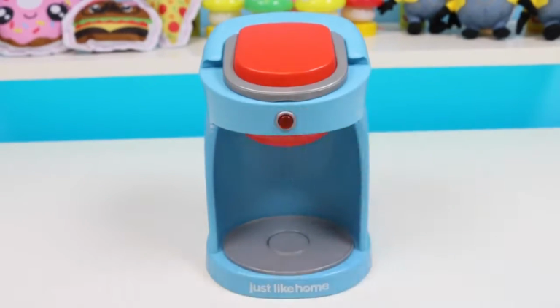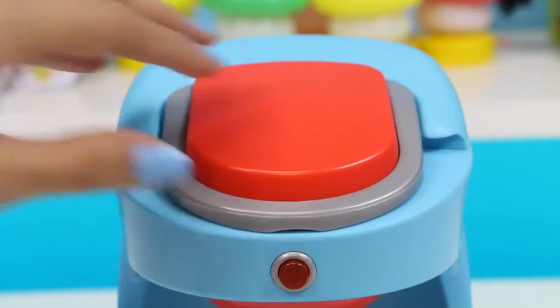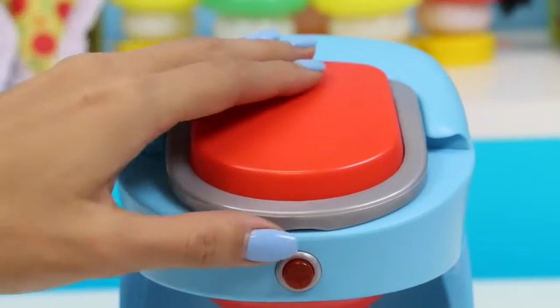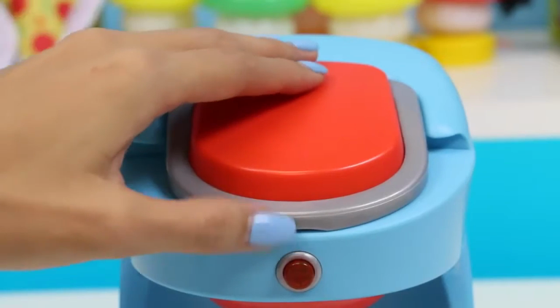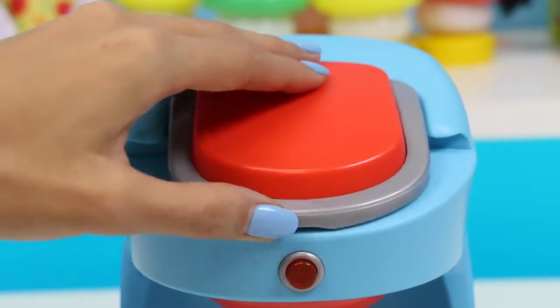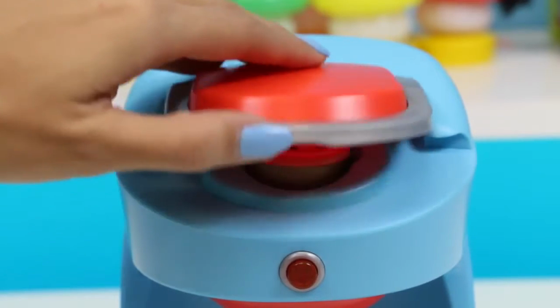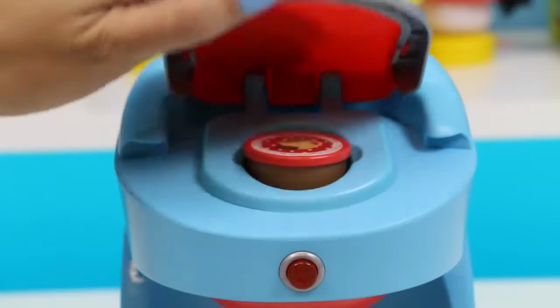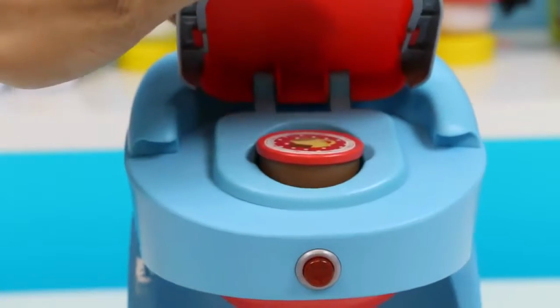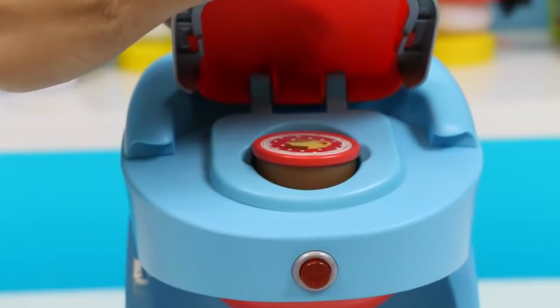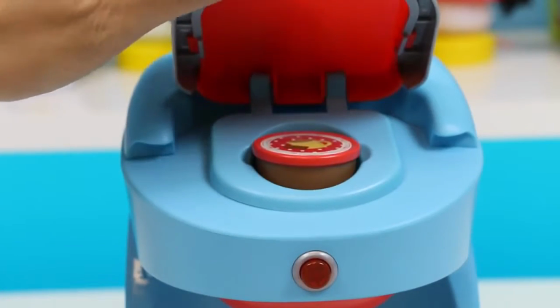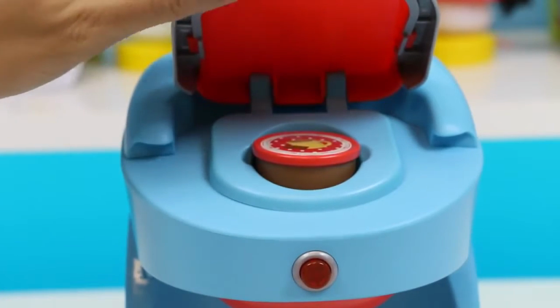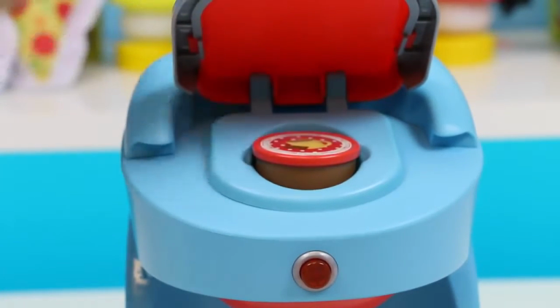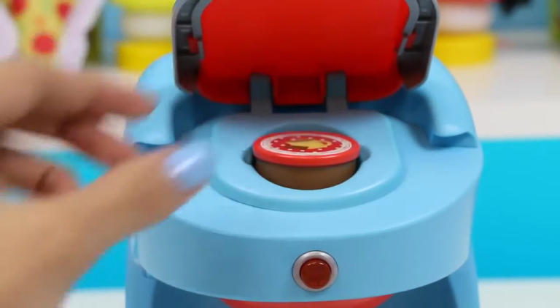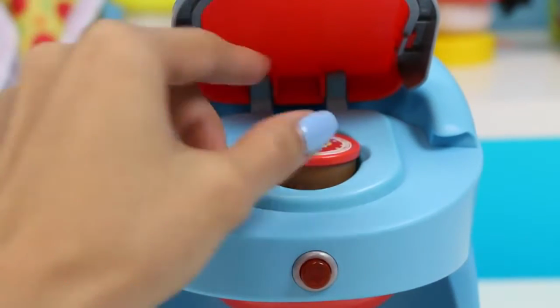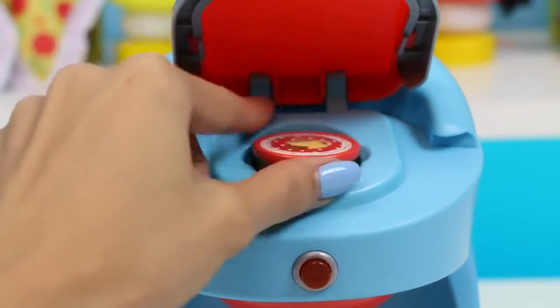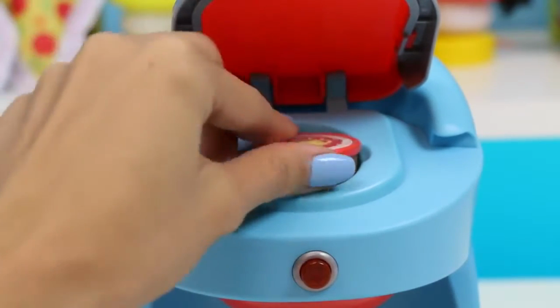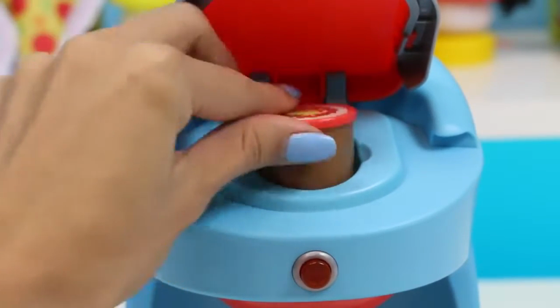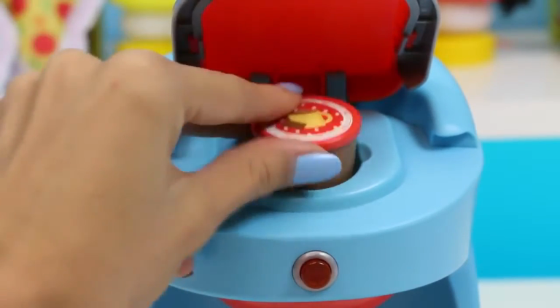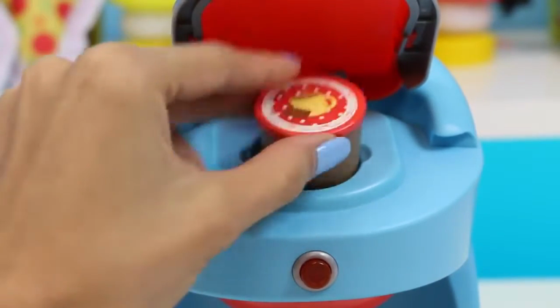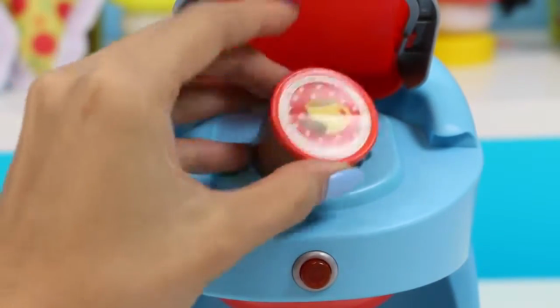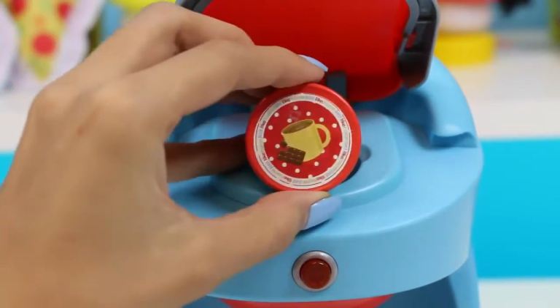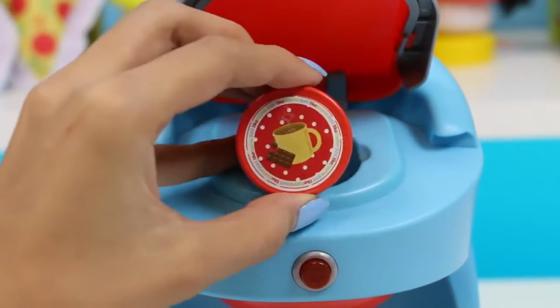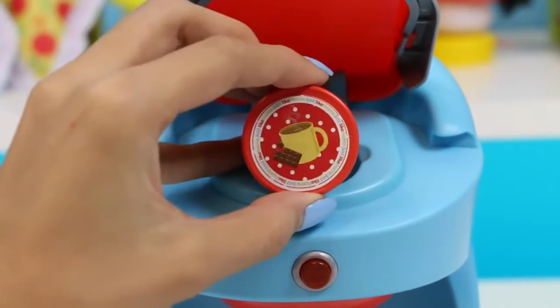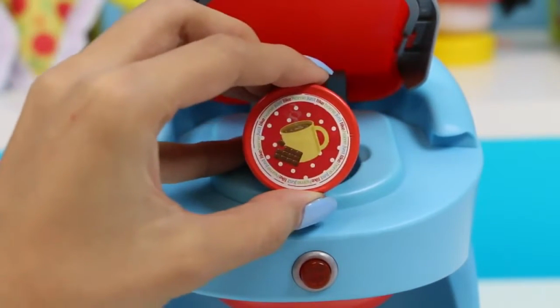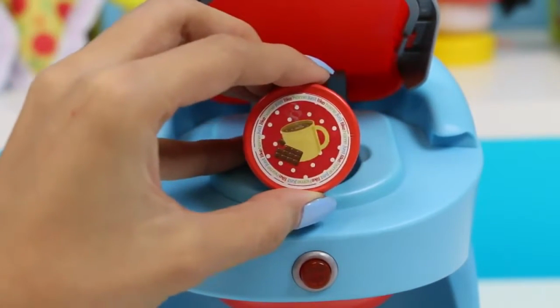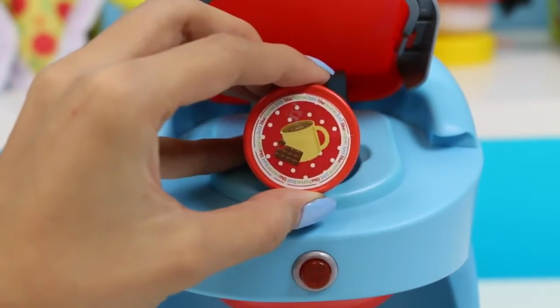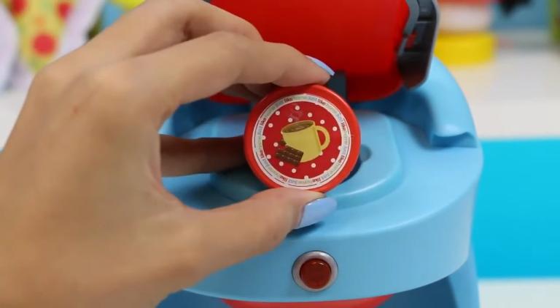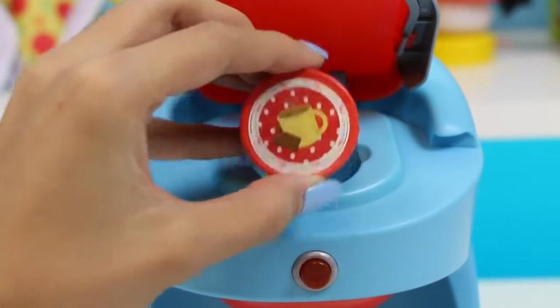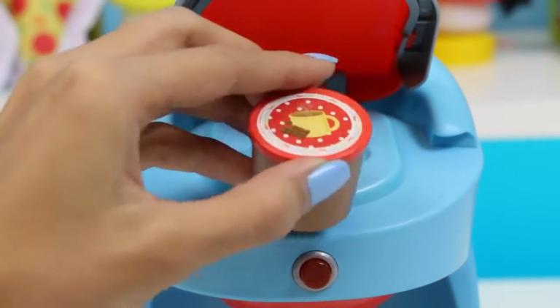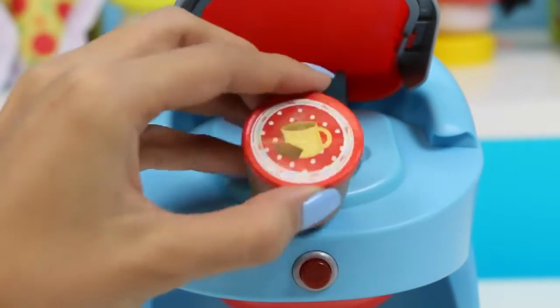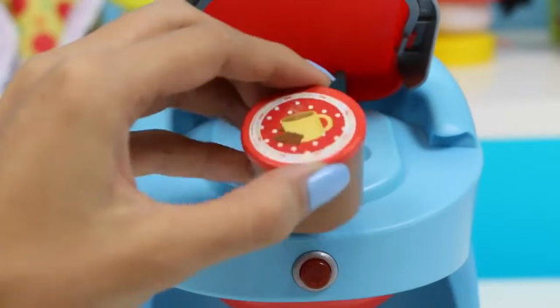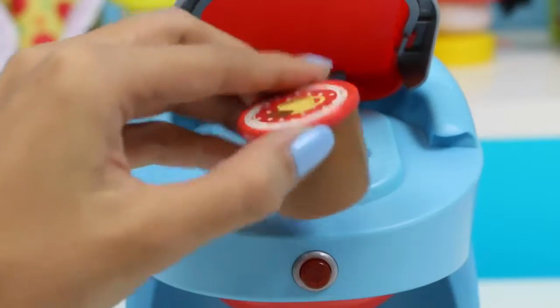In real life you would open this up and throw away the capsule once you're done, but this is a toy, so don't throw it away! That would be a waste!